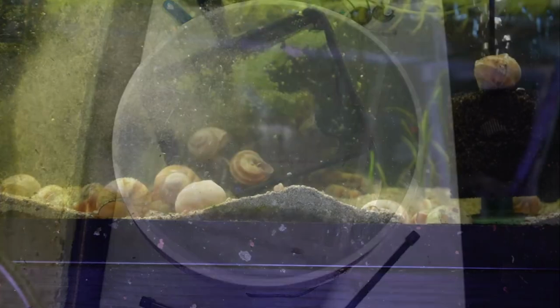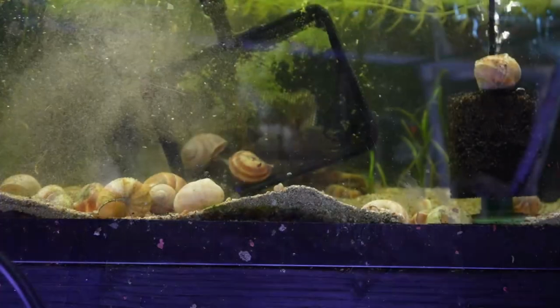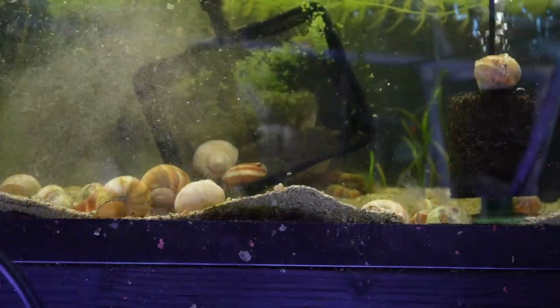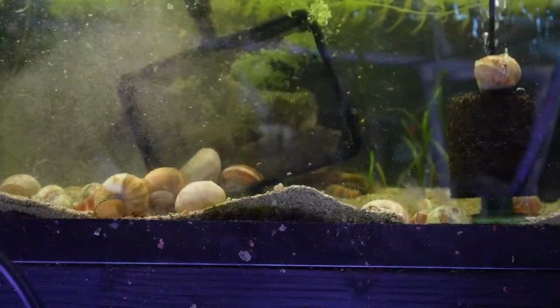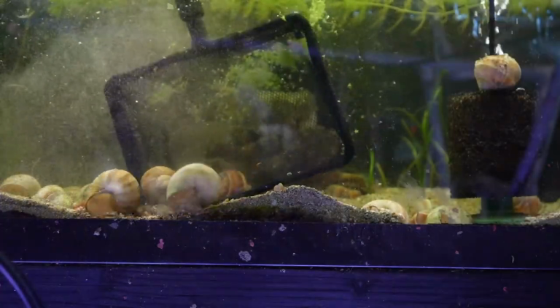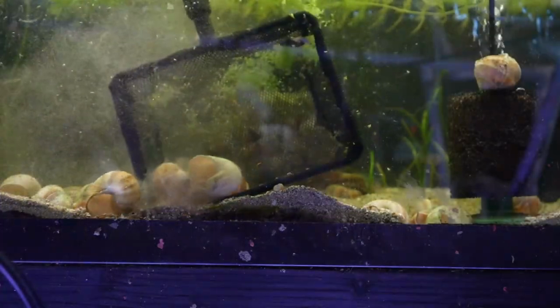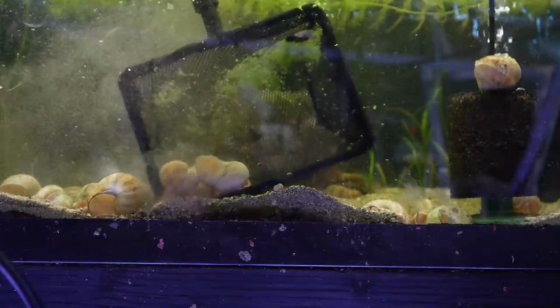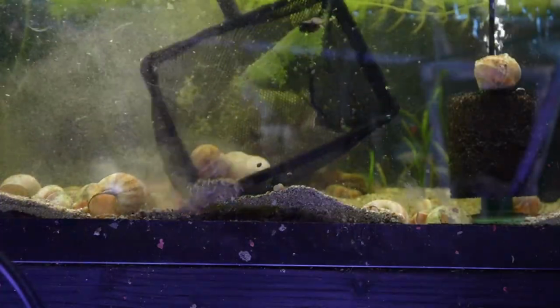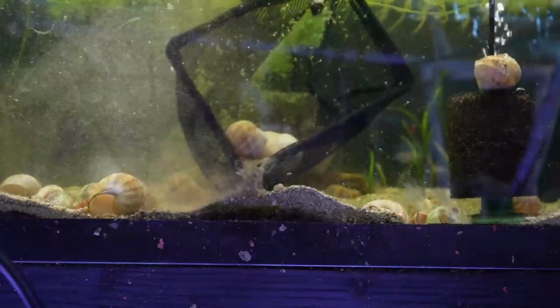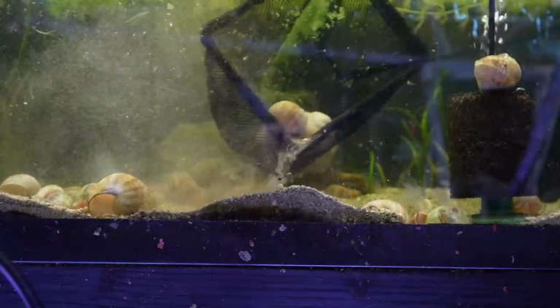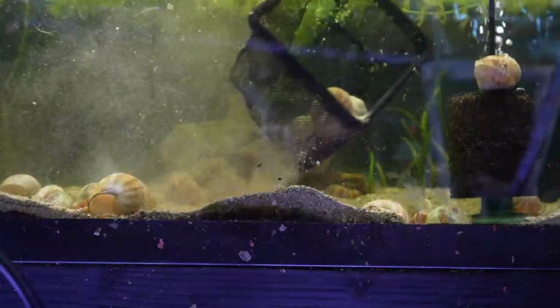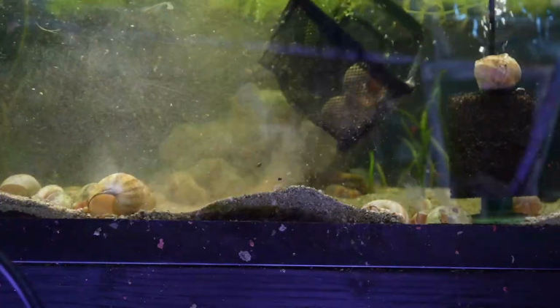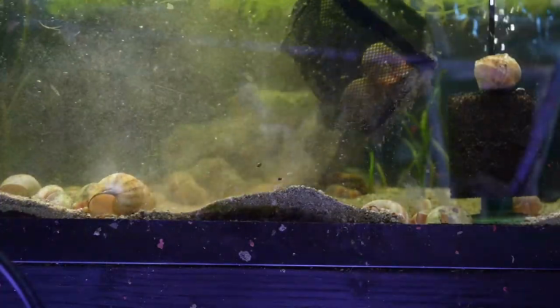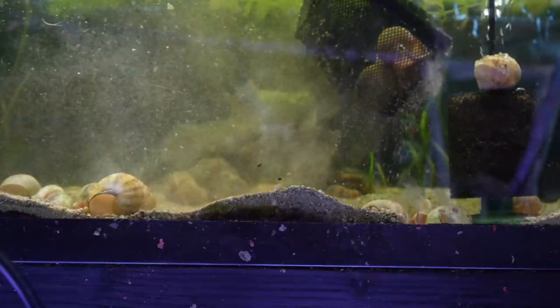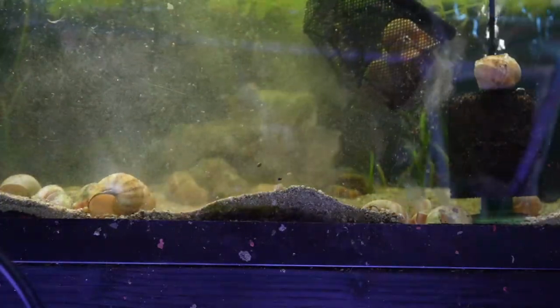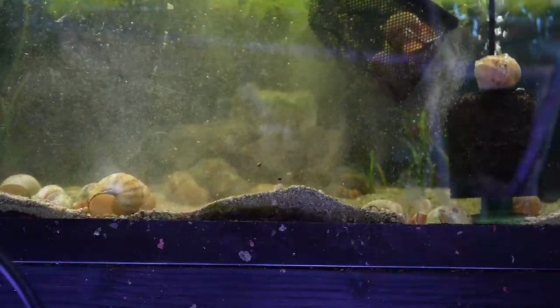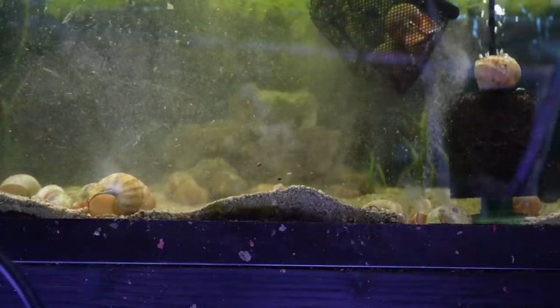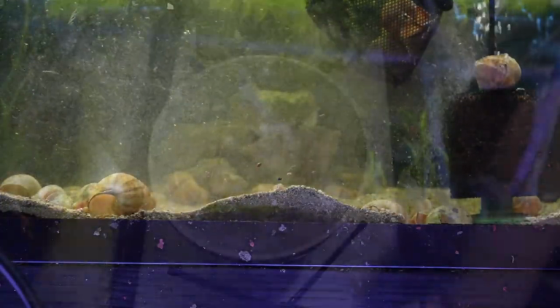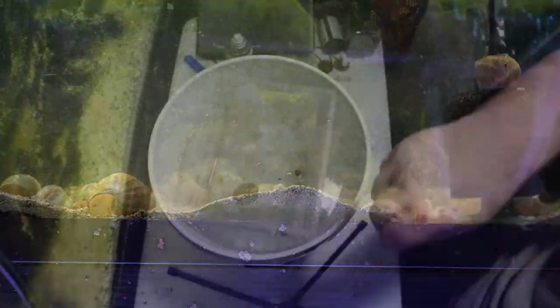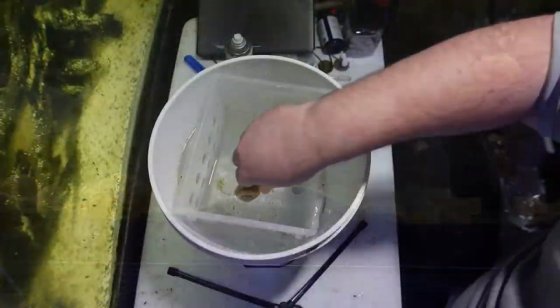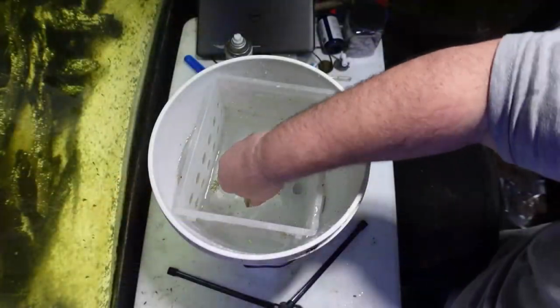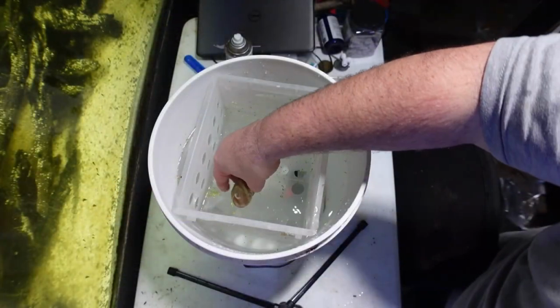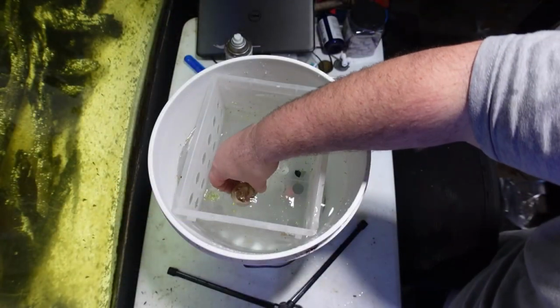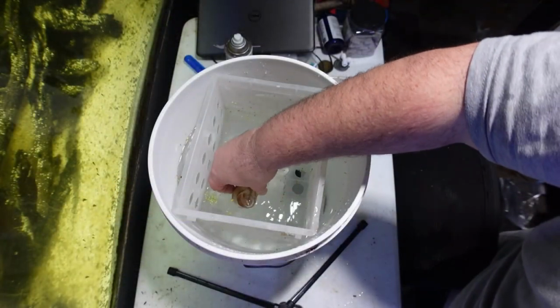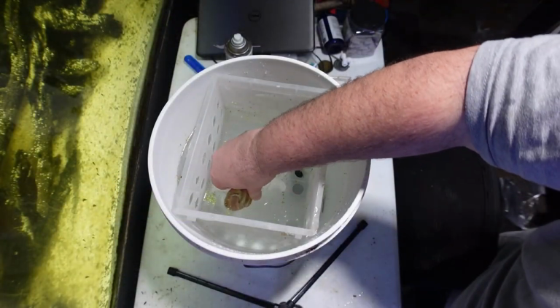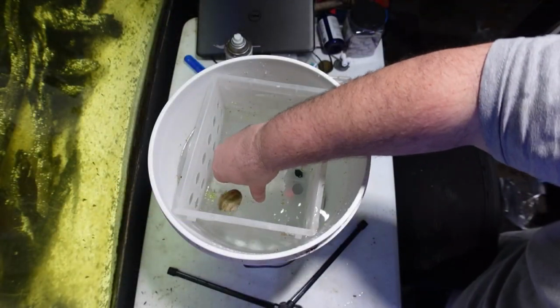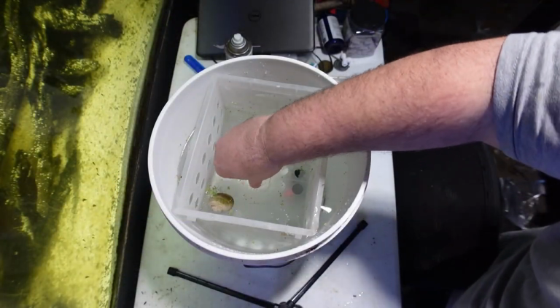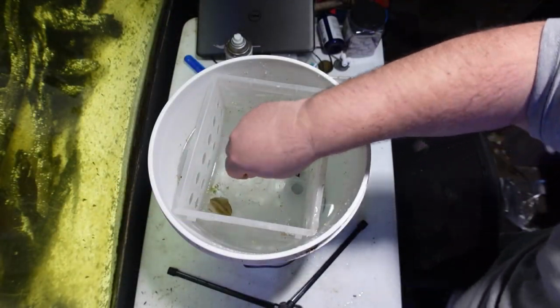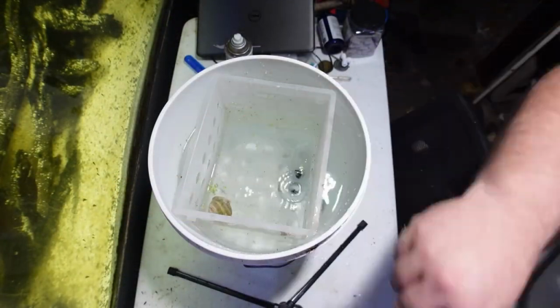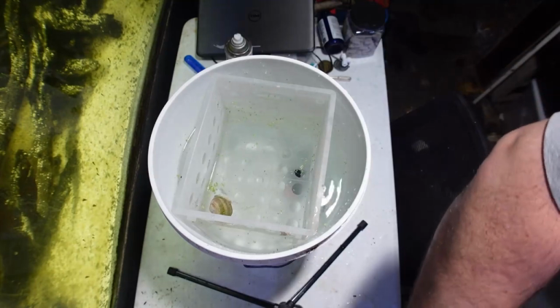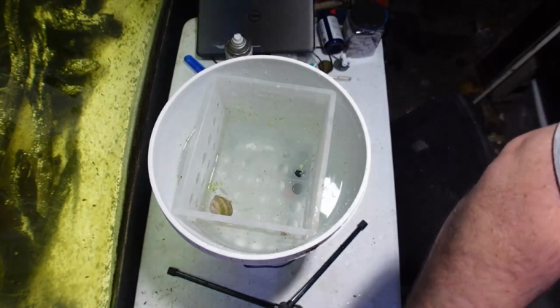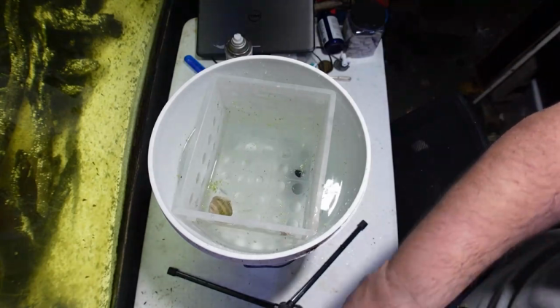So let's go ahead and catch some shell dwellers out of the tank, put them in our container, and see what happens.